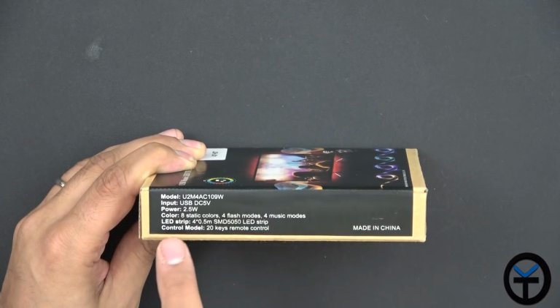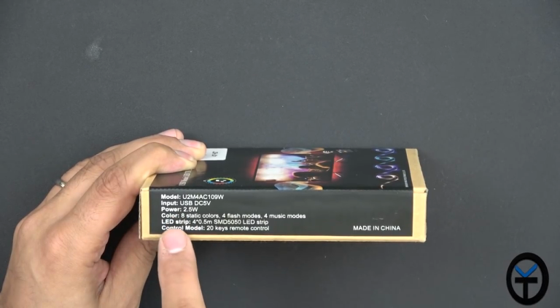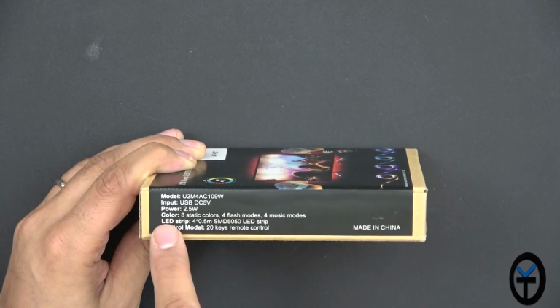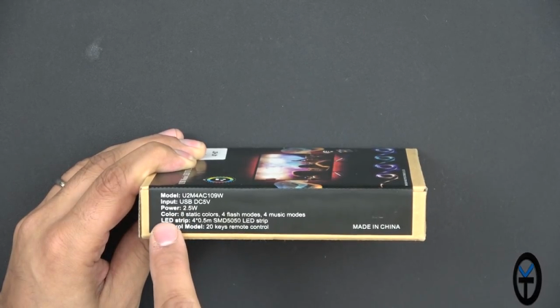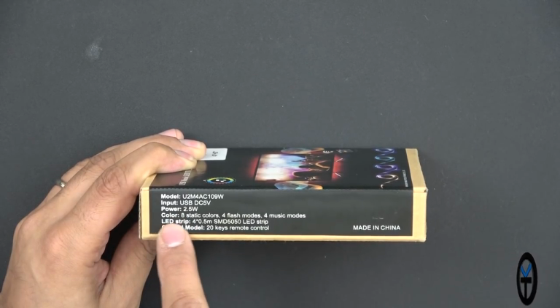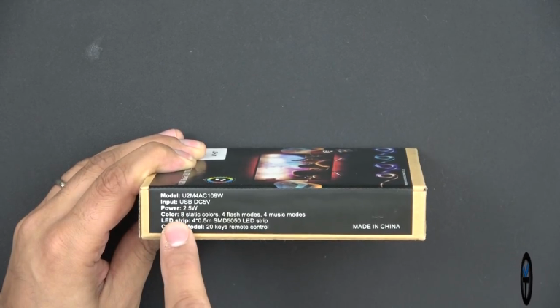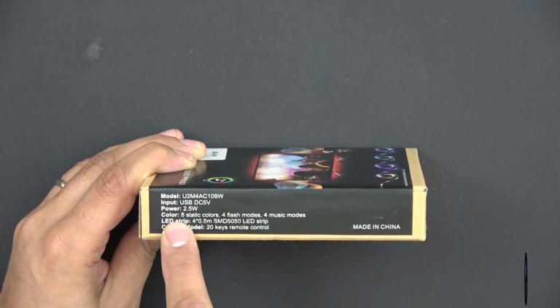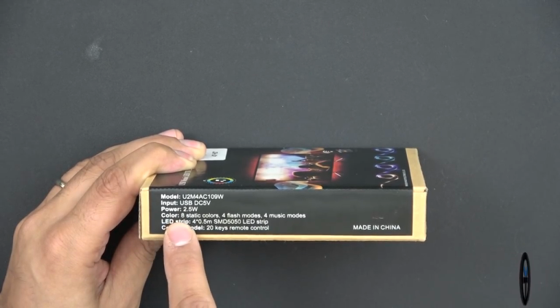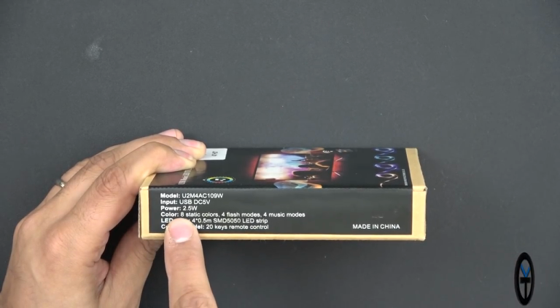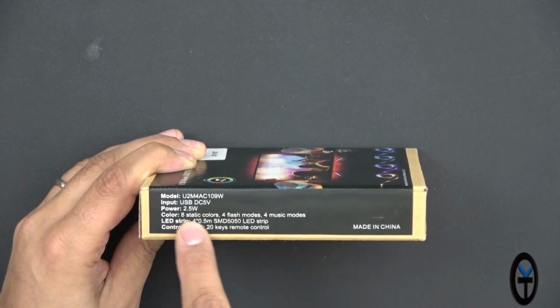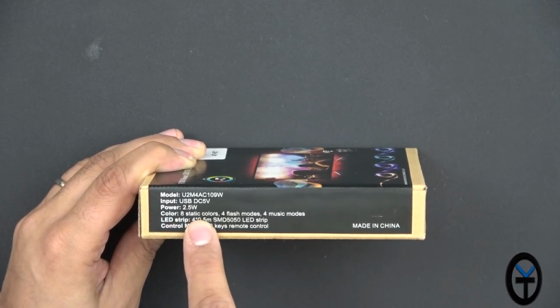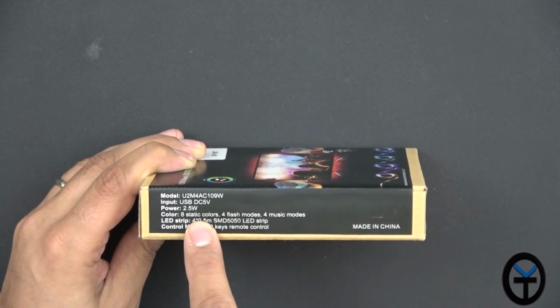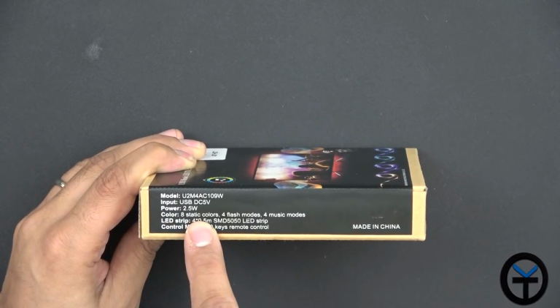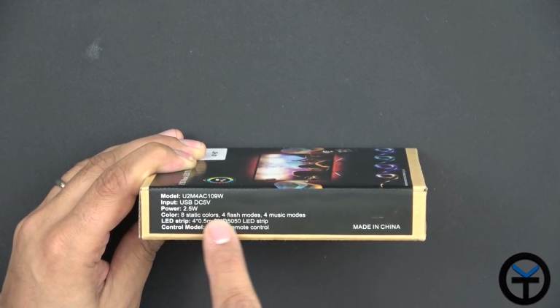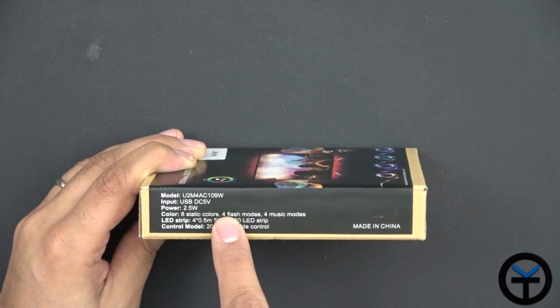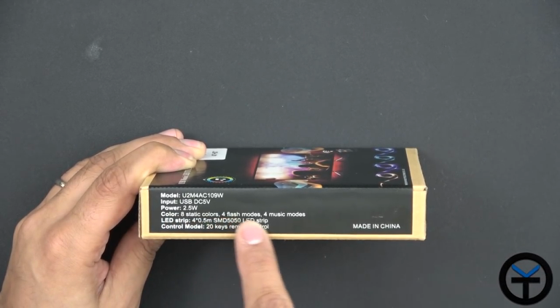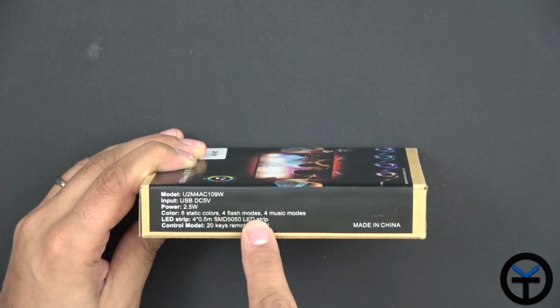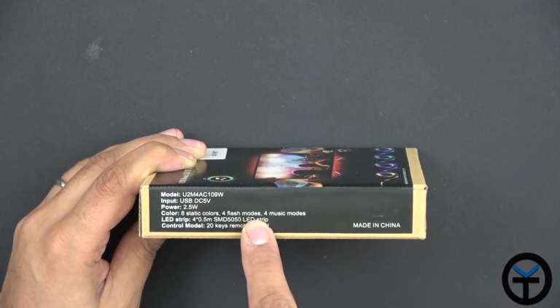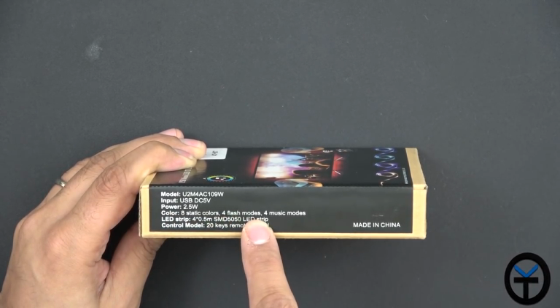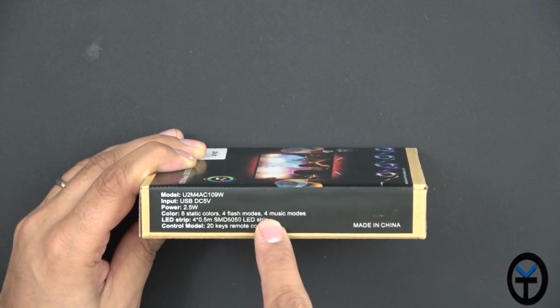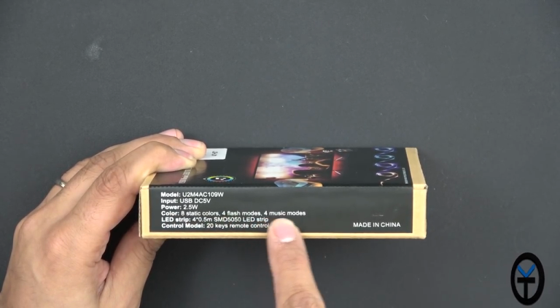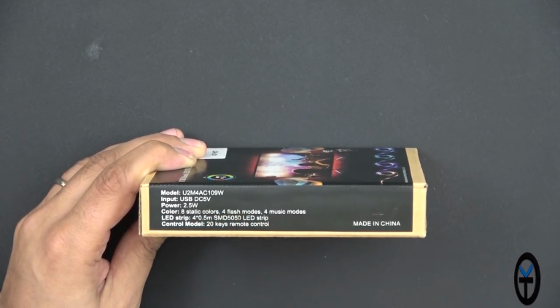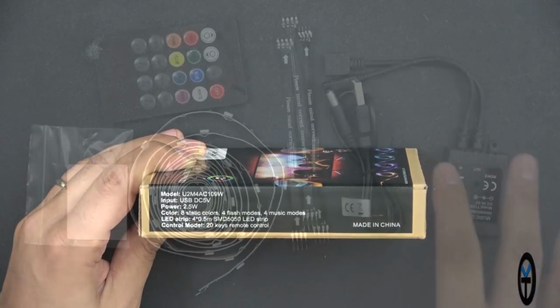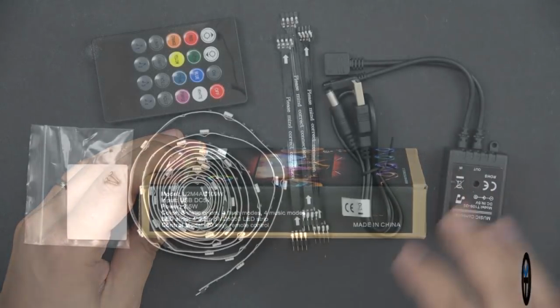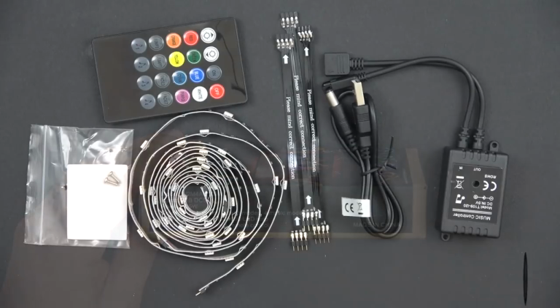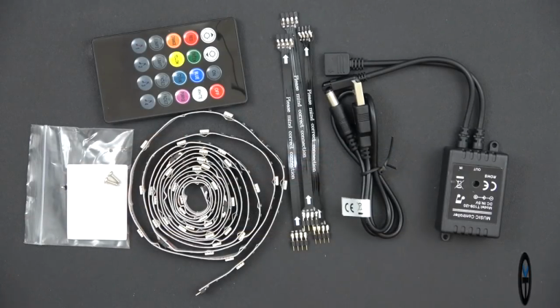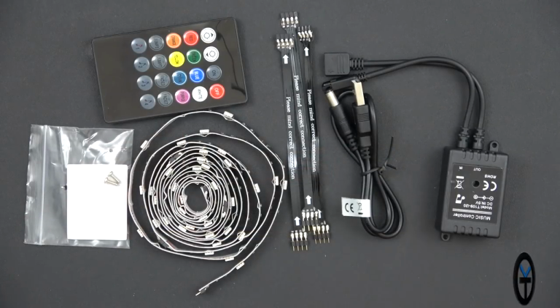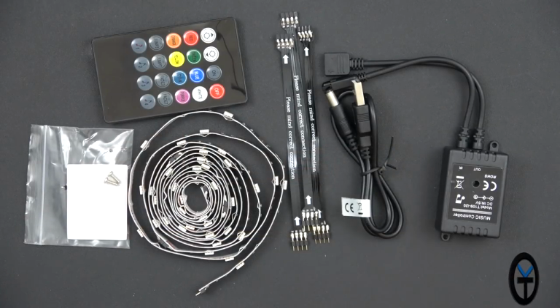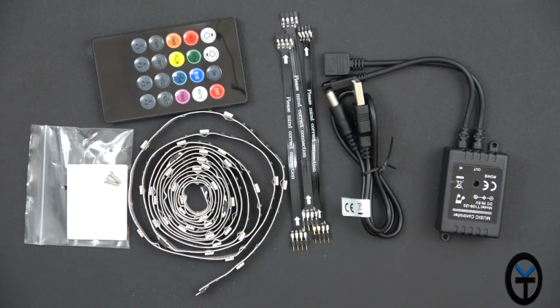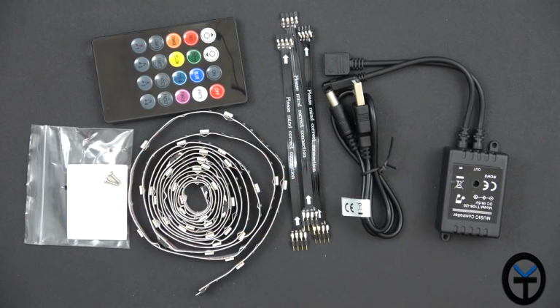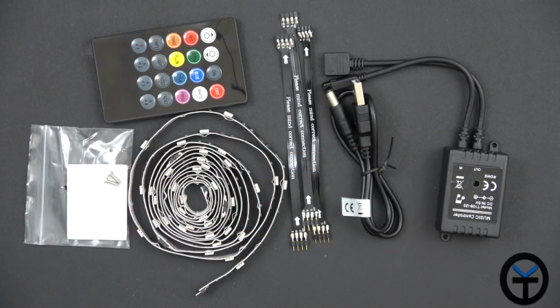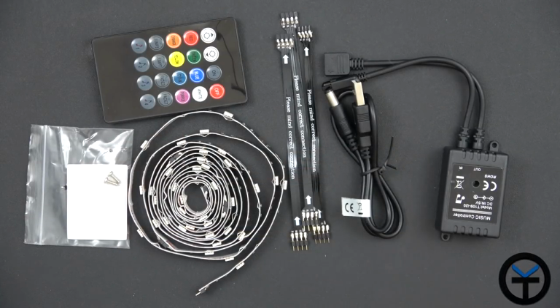It has eight static colors, four flashing modes, and four music modes, and we'll show those to you guys on the remote.